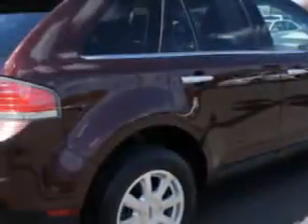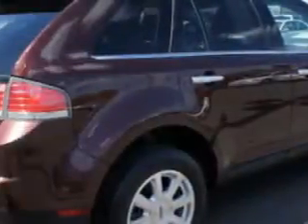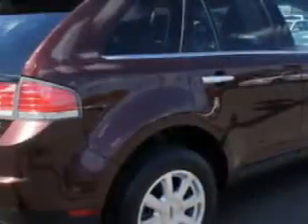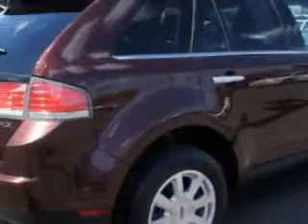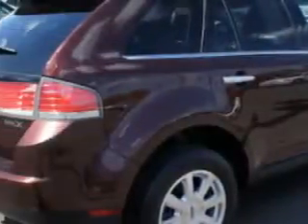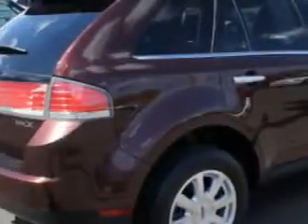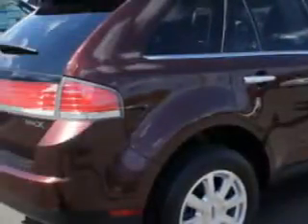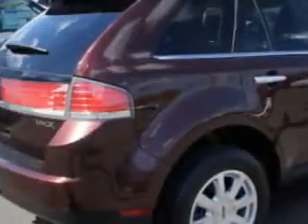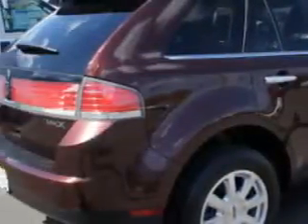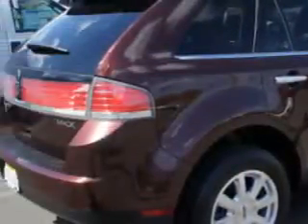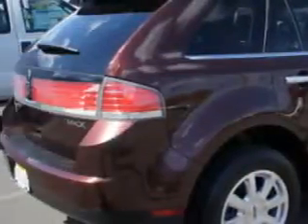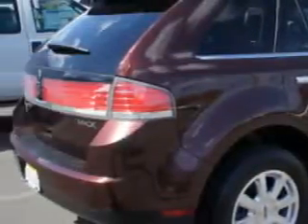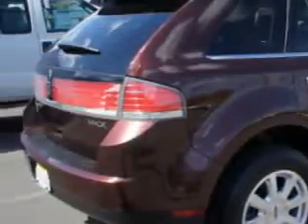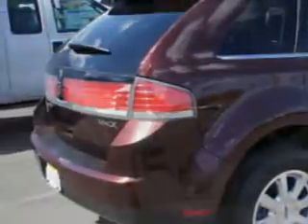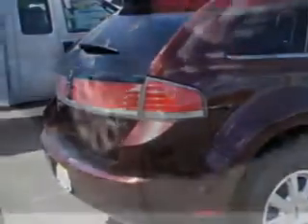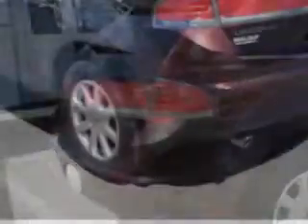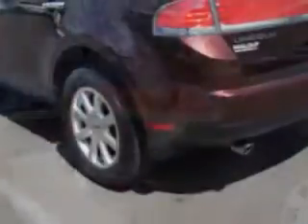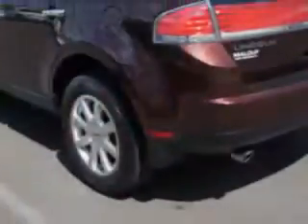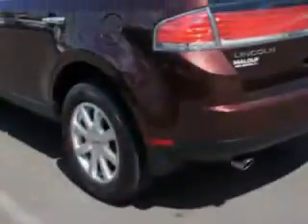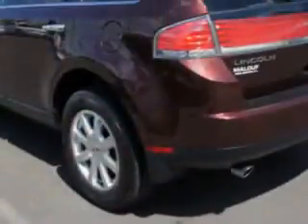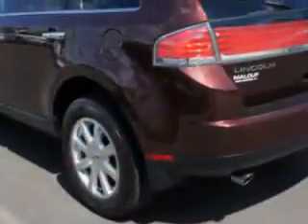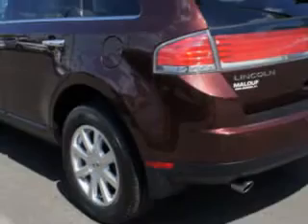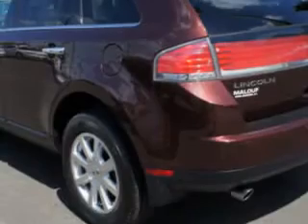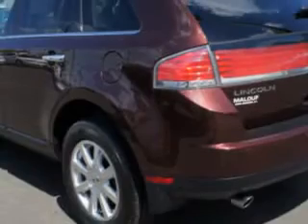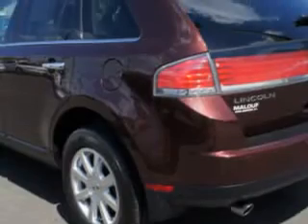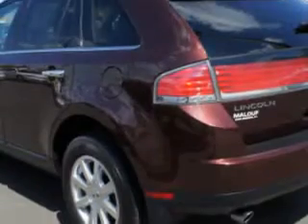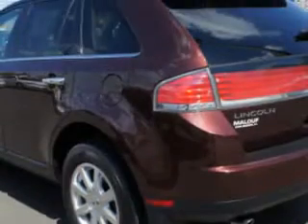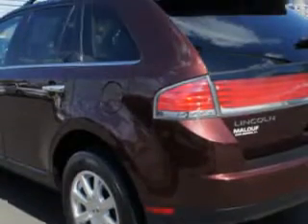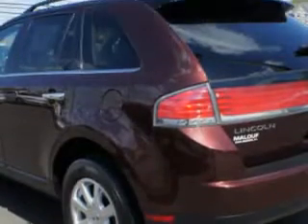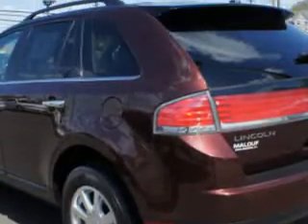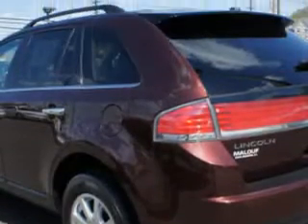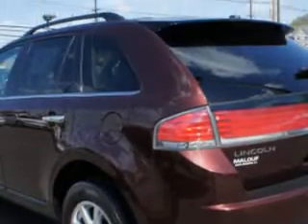Enjoy the drive and that peace of mind in this 2010 Lincoln MKX. See Maloof Ford Lincoln today.